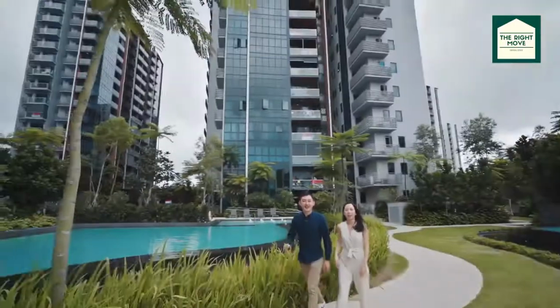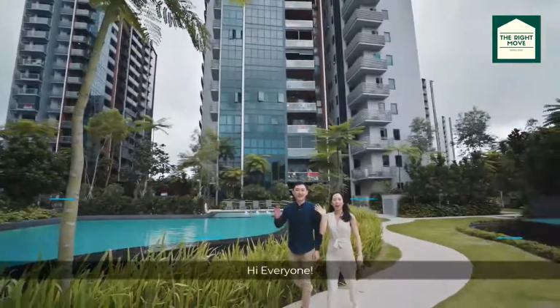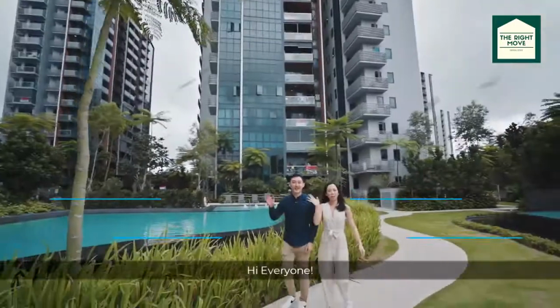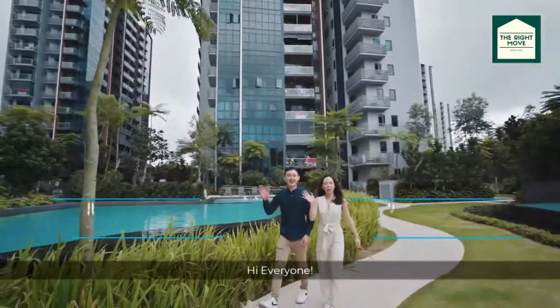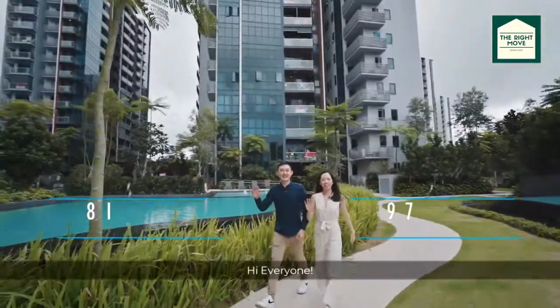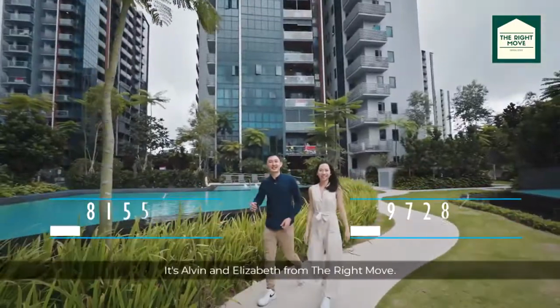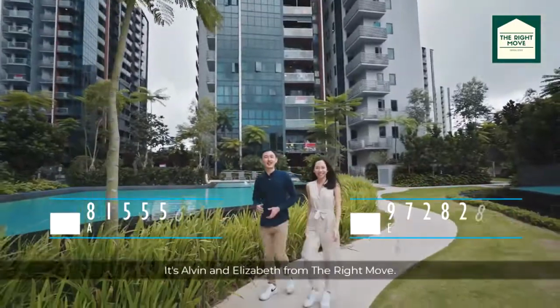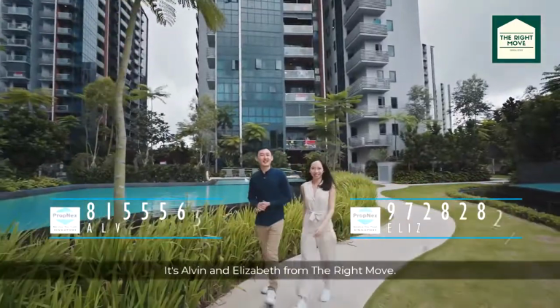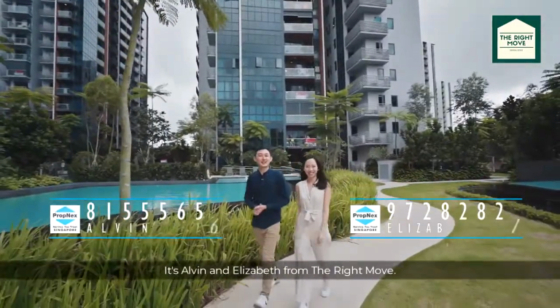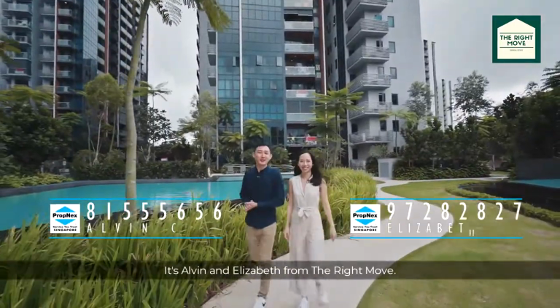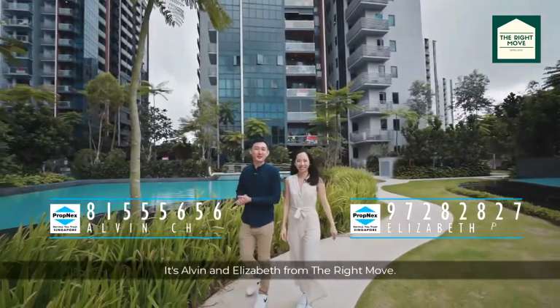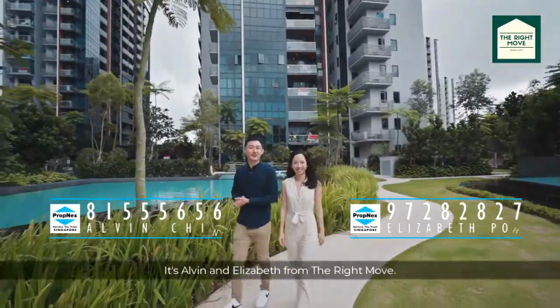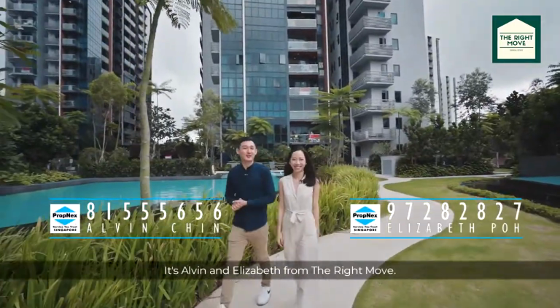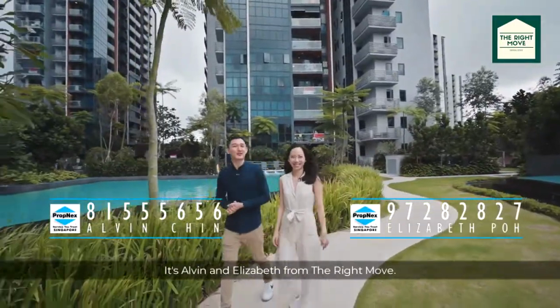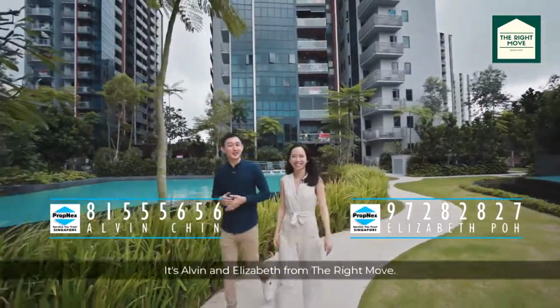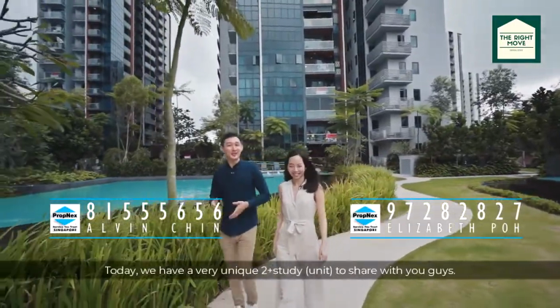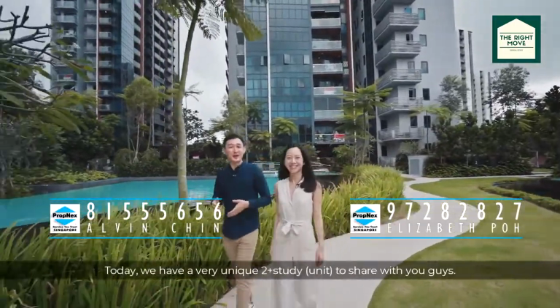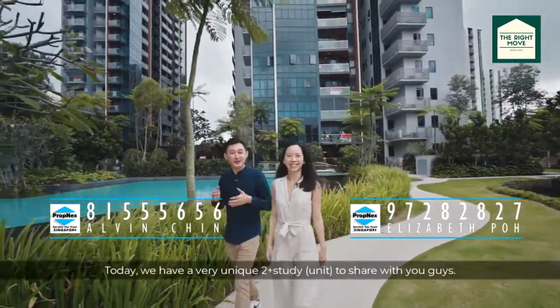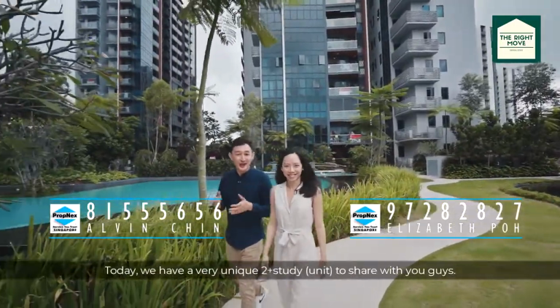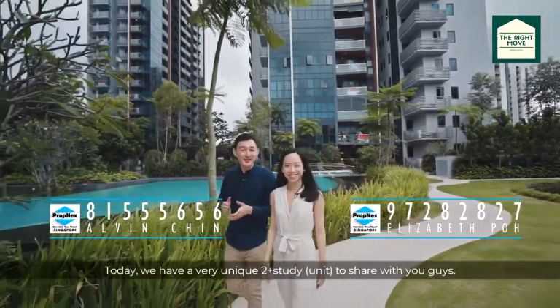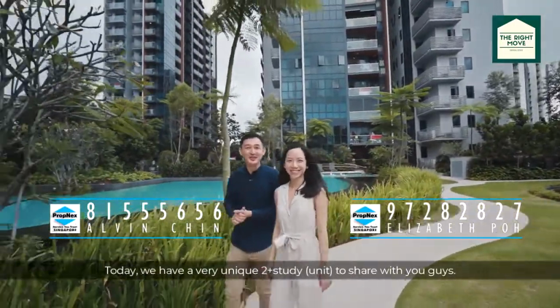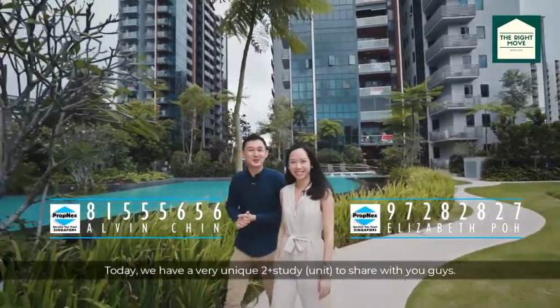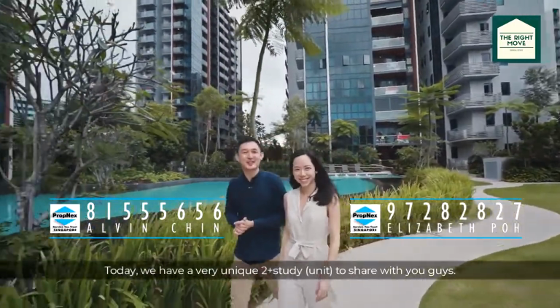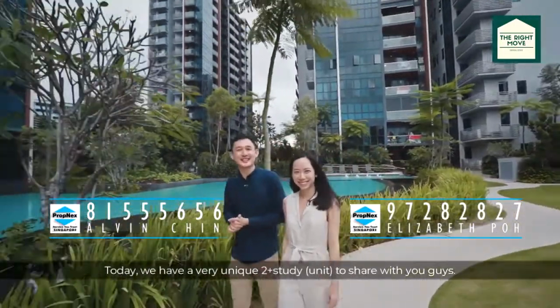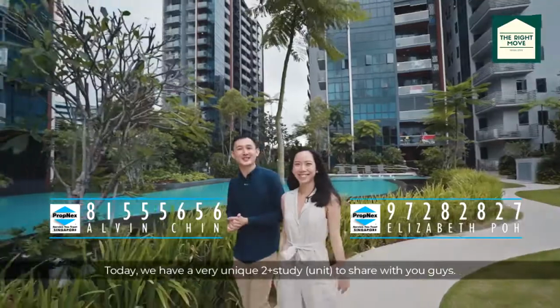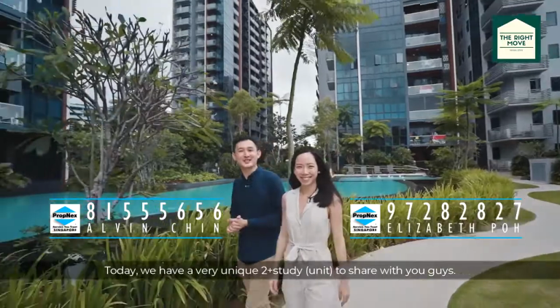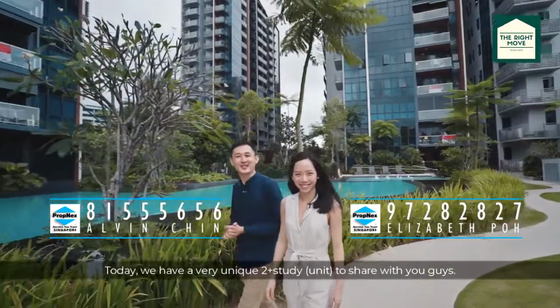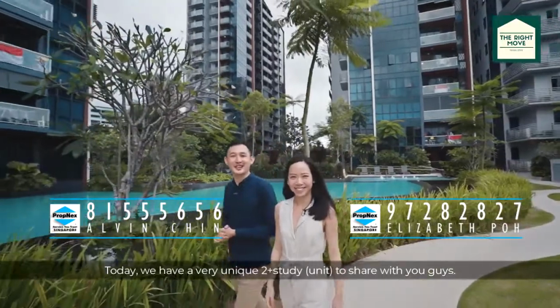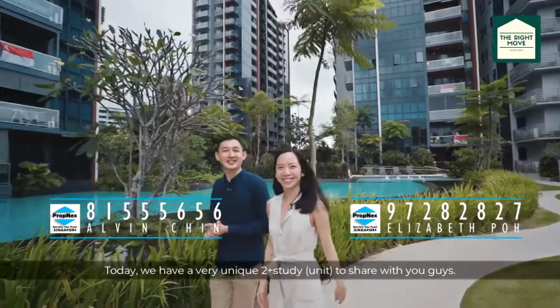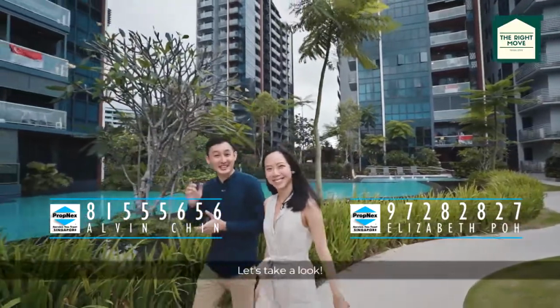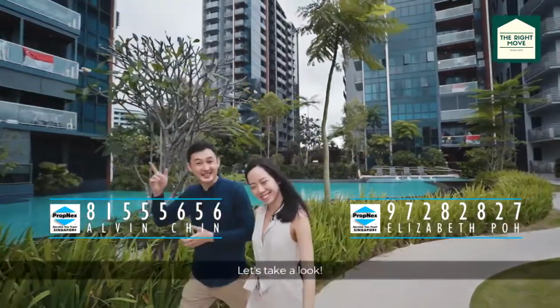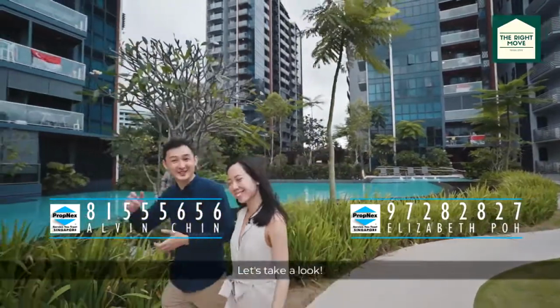Hi everyone, it's Elvin and Elizabeth from The Right World. Today we have a very unique 2 plus study to share with you guys. Let's take a look.